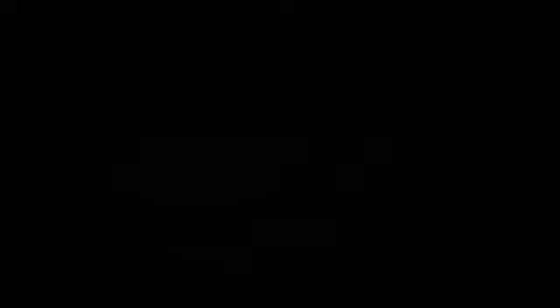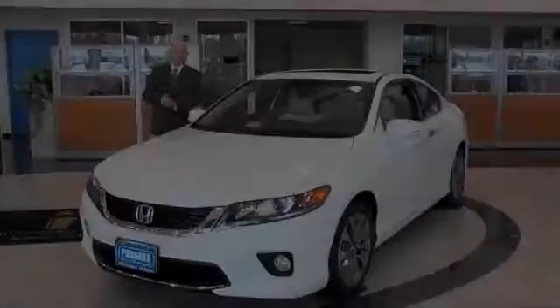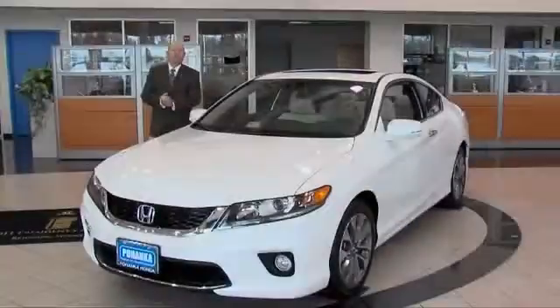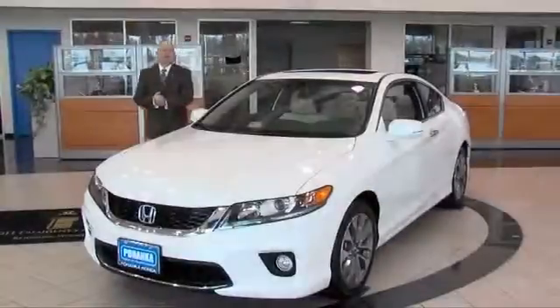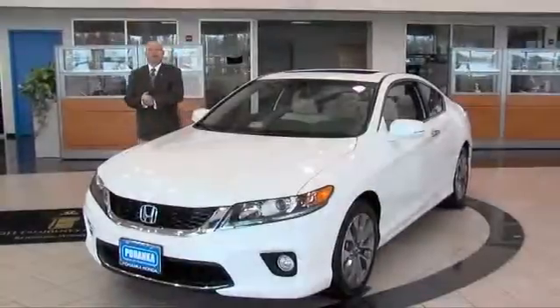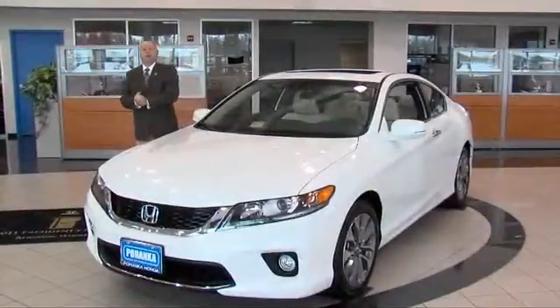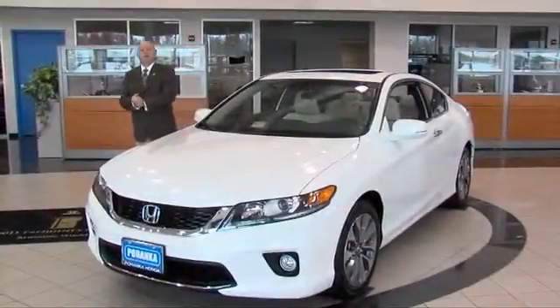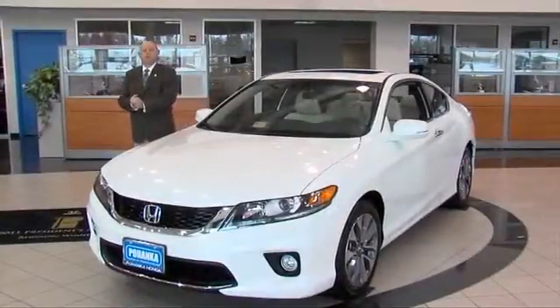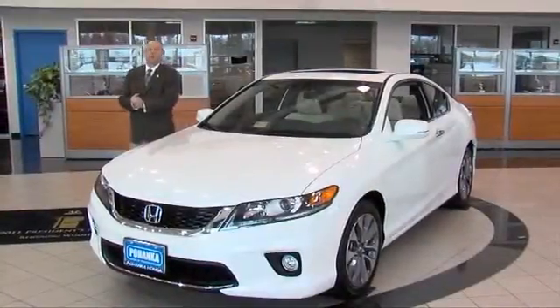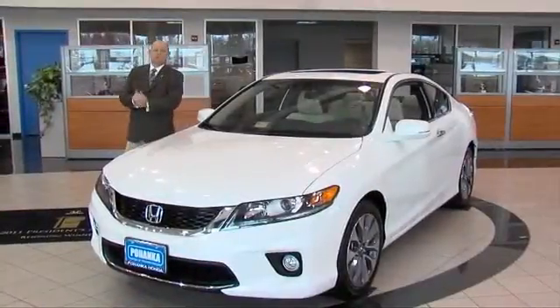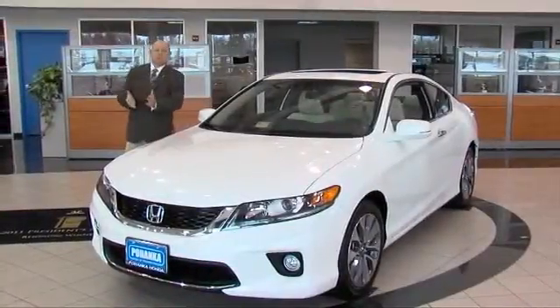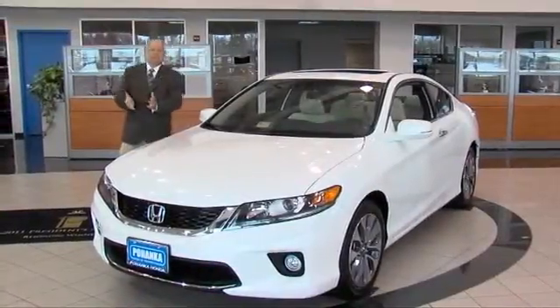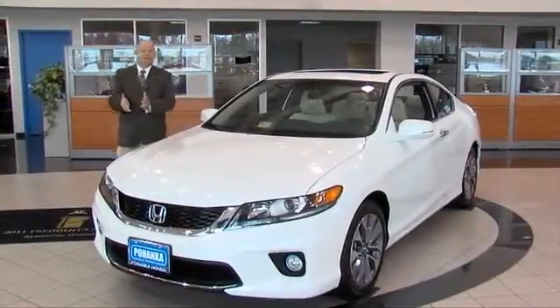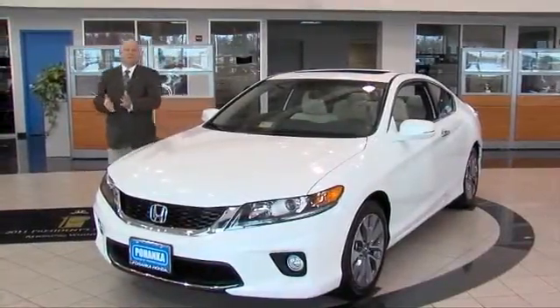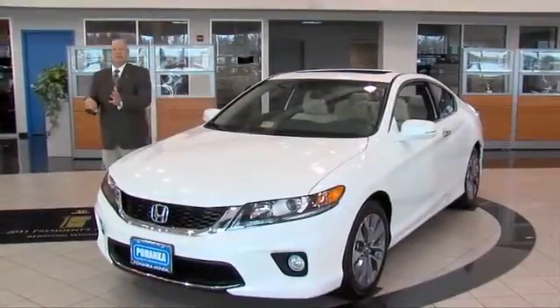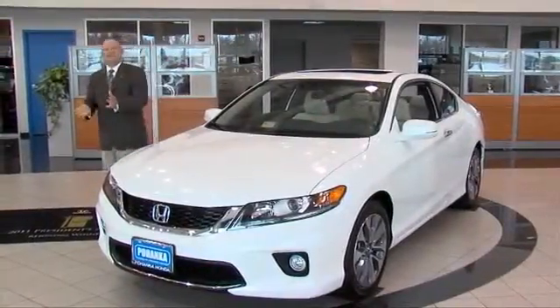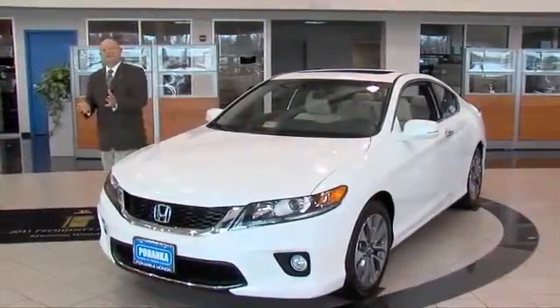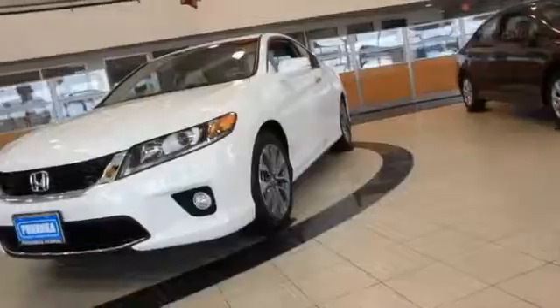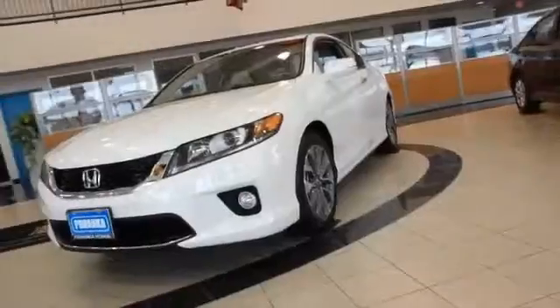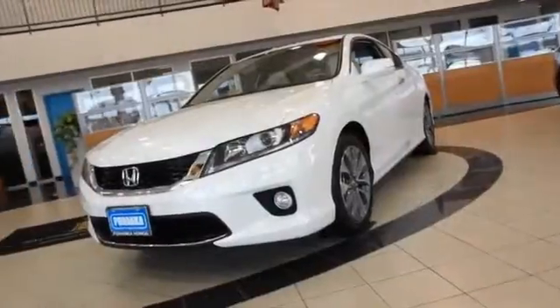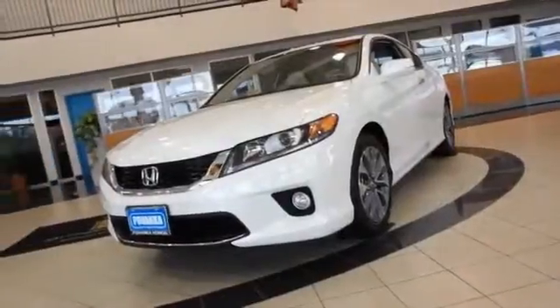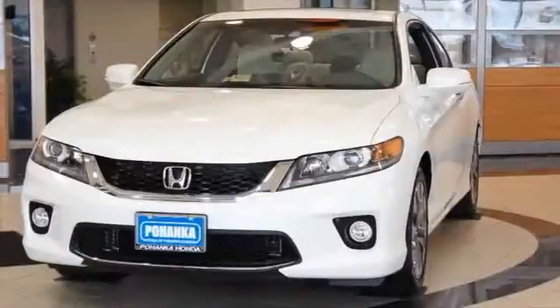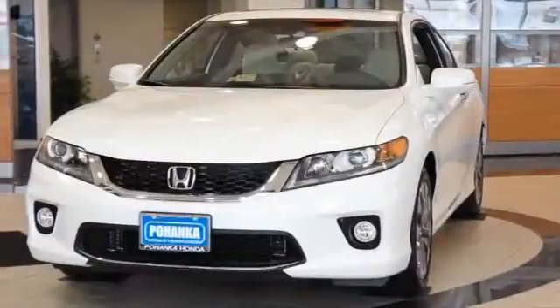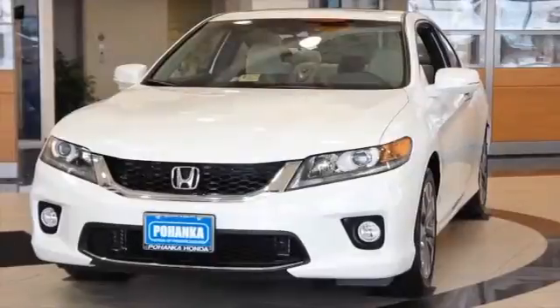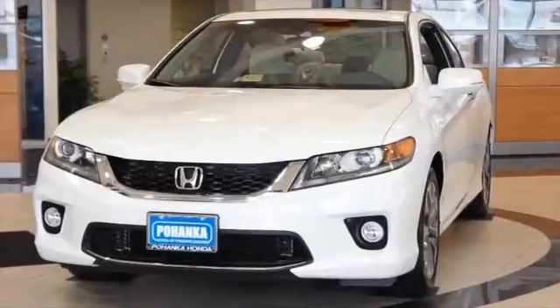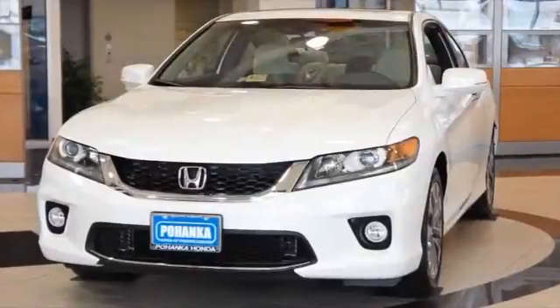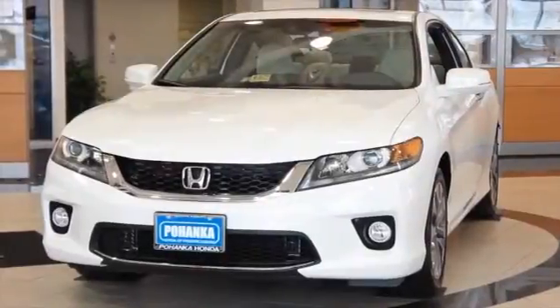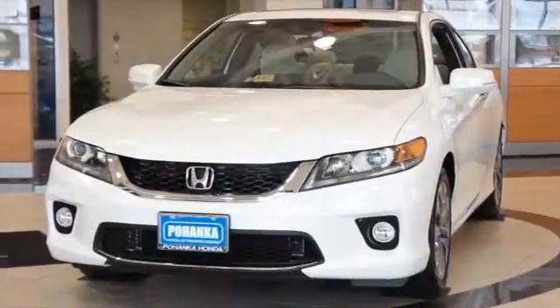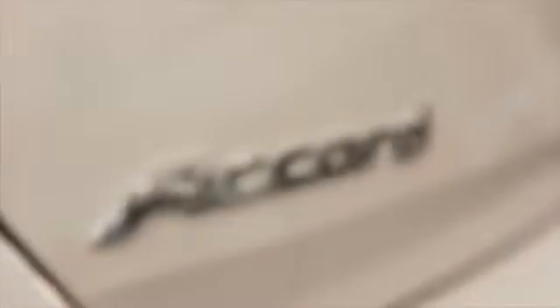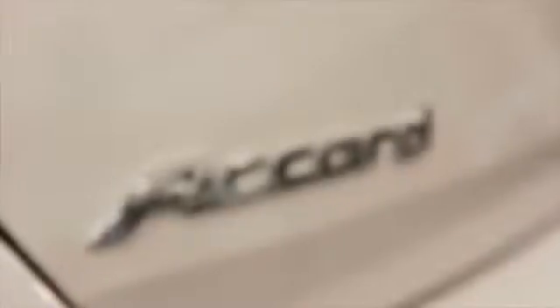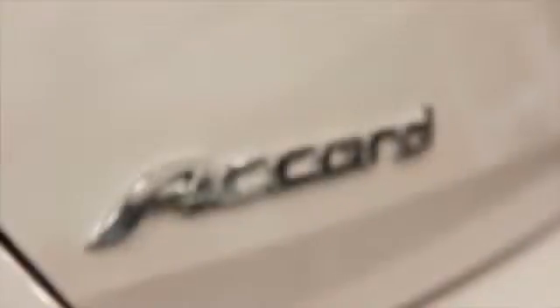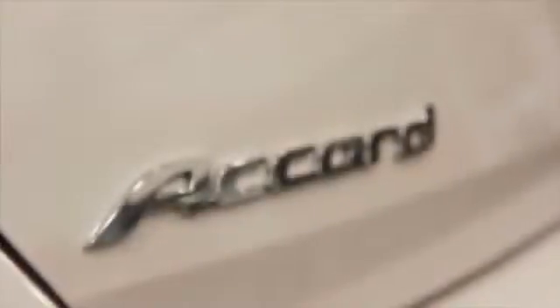Welcome to Pohanka Honda Fredericksburg. My name is Steve Smith and this is the exciting 2013 Honda Accord Coupe.